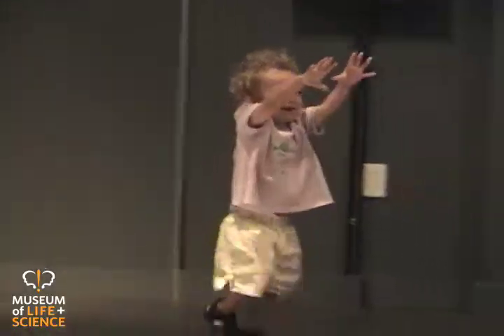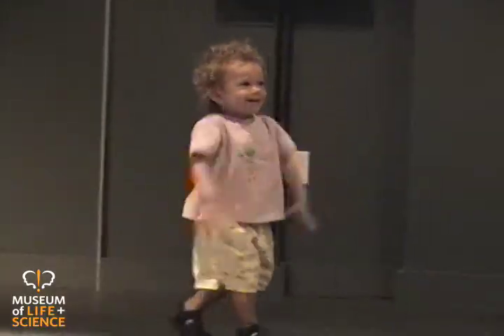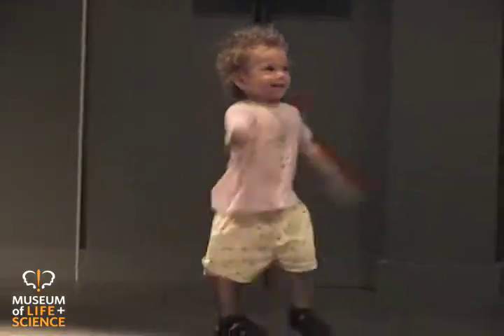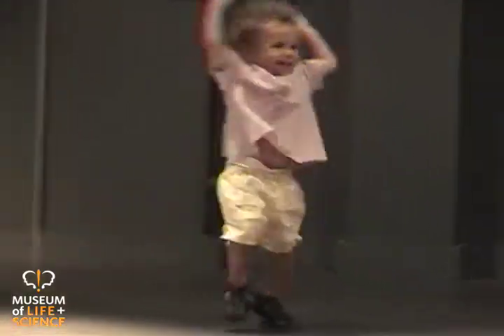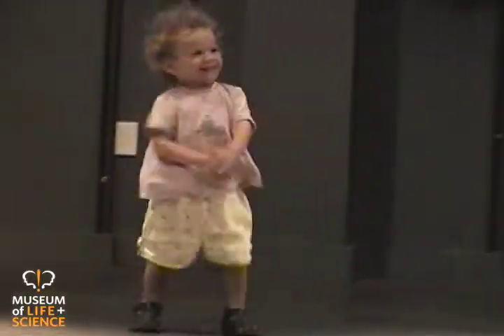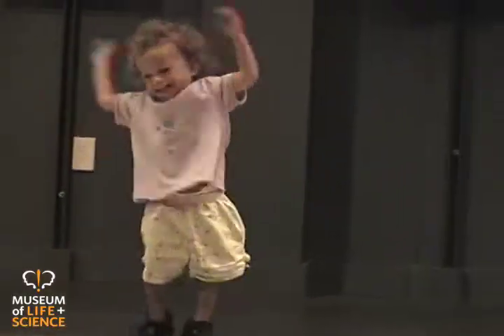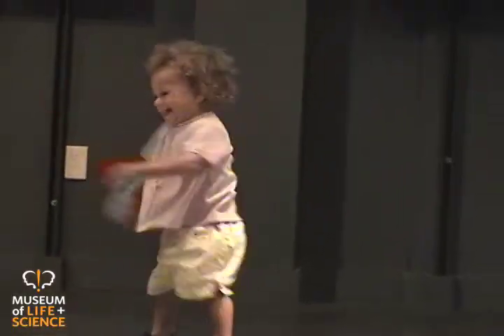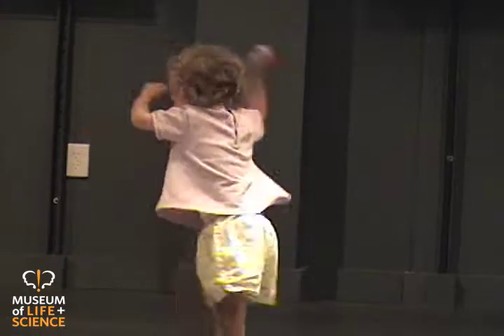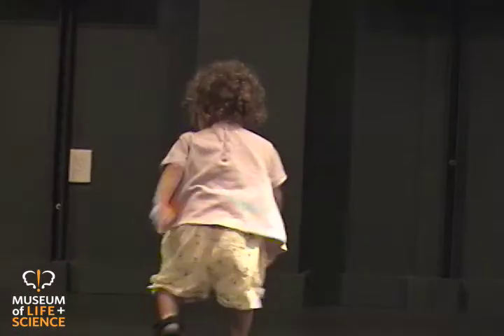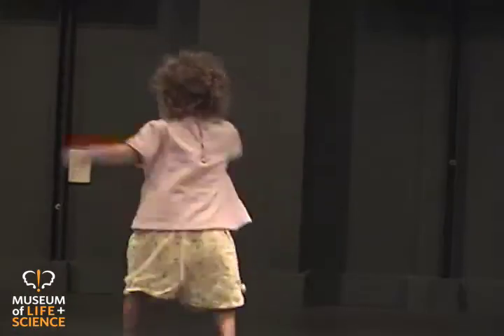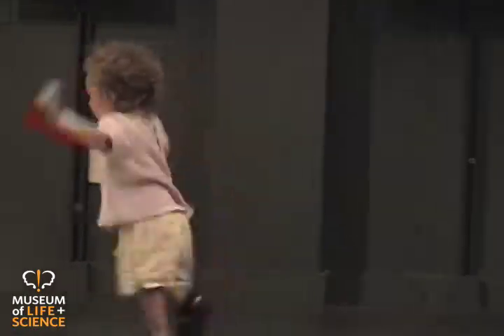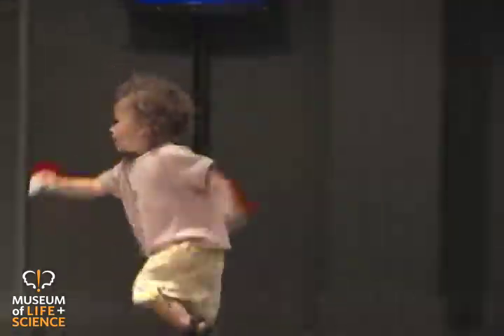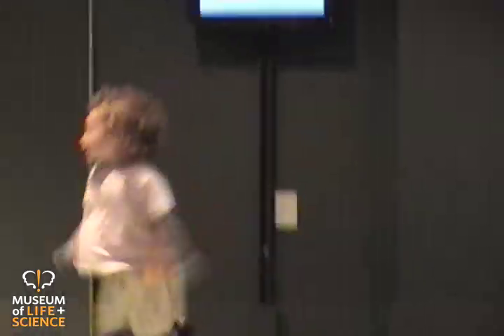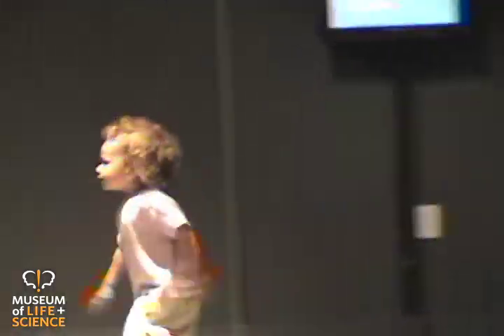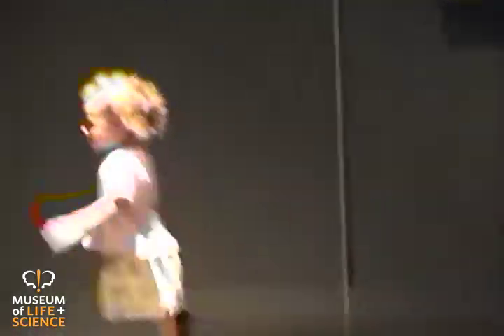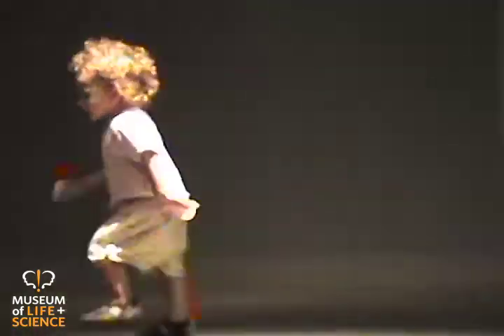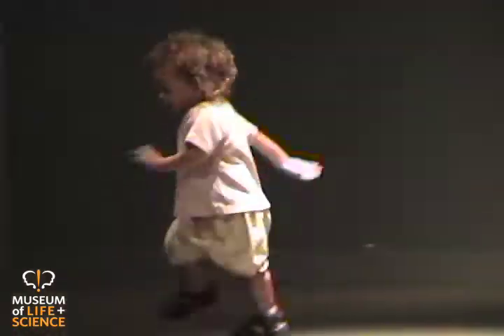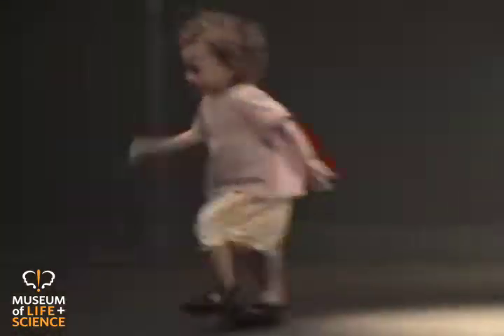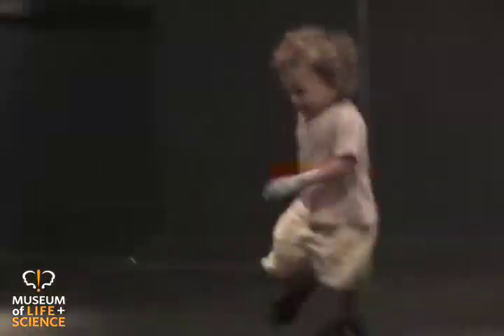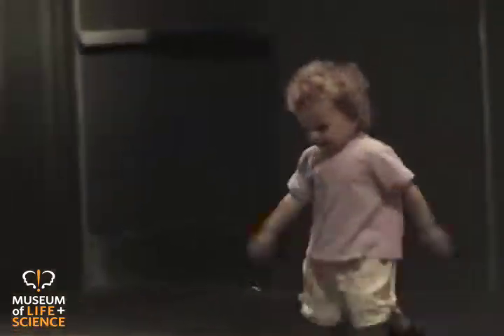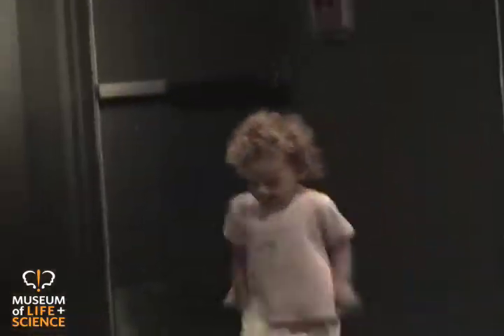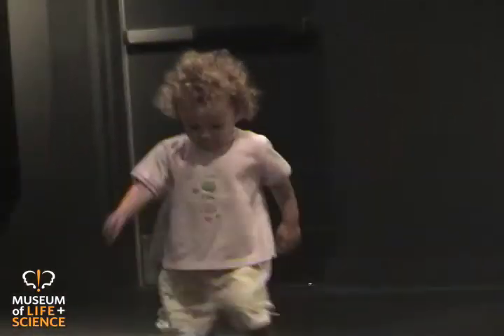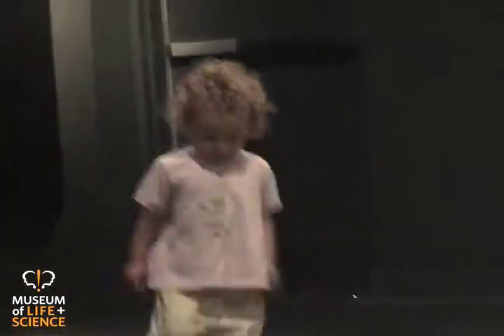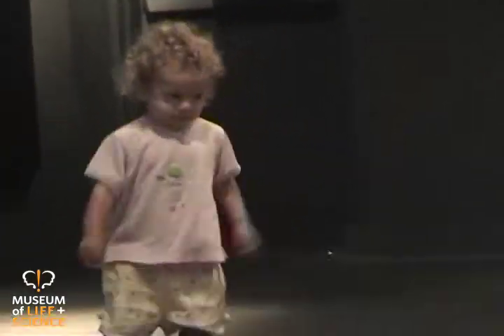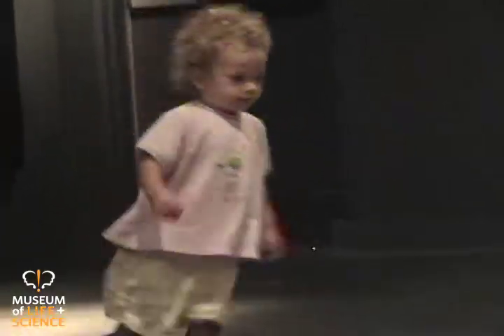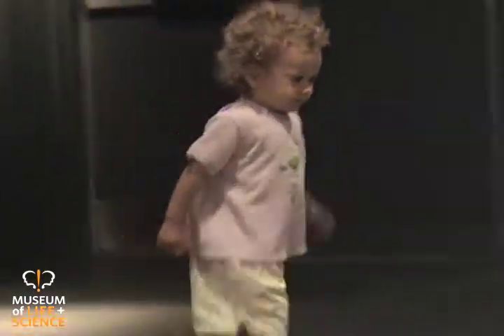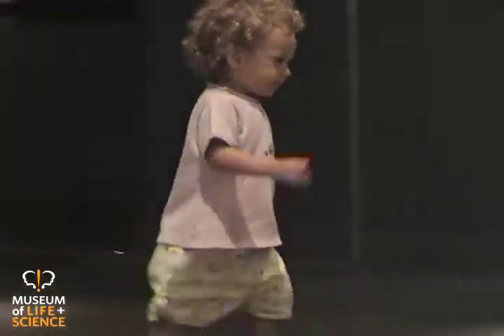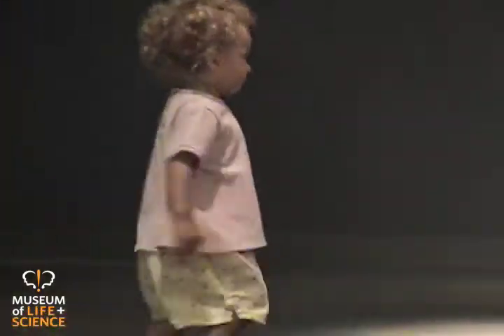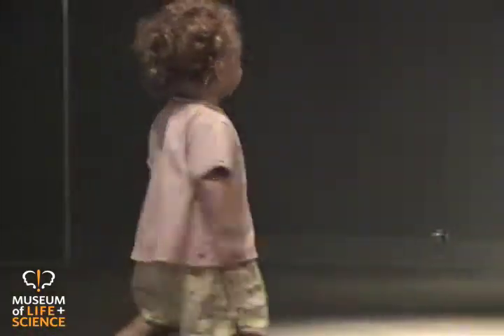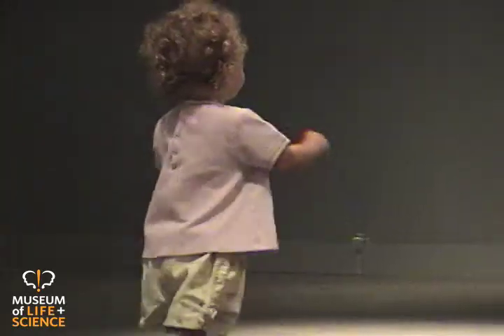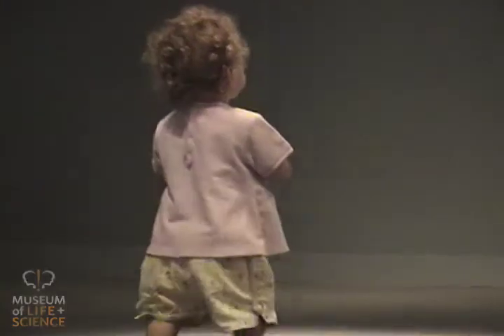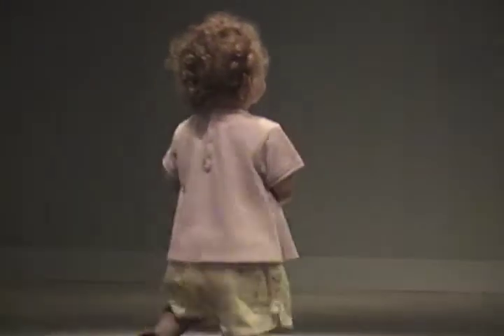Next time you are at the museum, be sure to check out SoundSpace. And remember, the faster you move, the more the sounds will come to life.